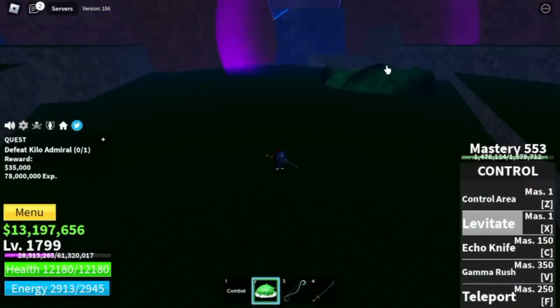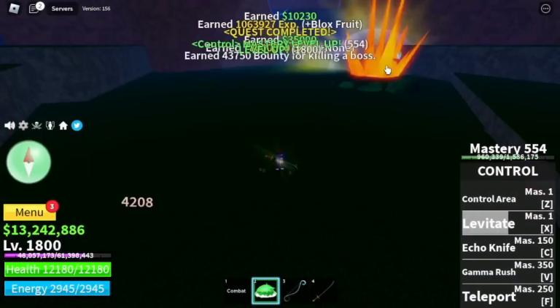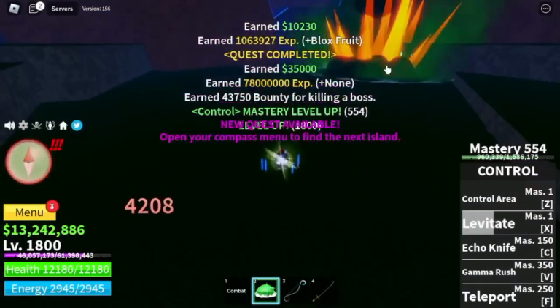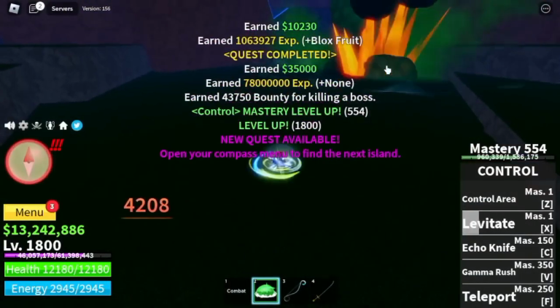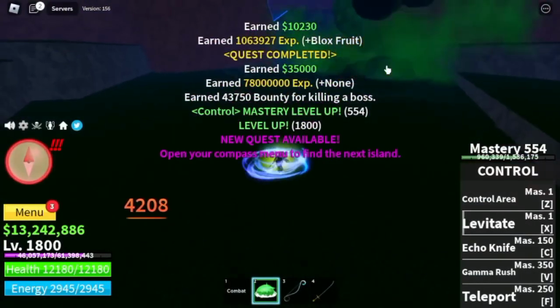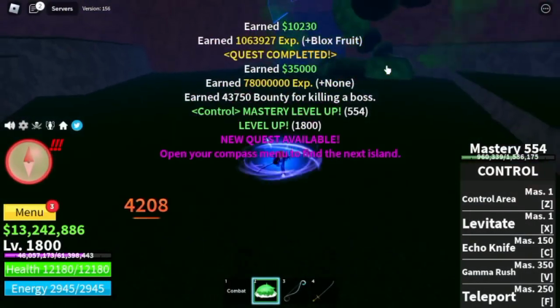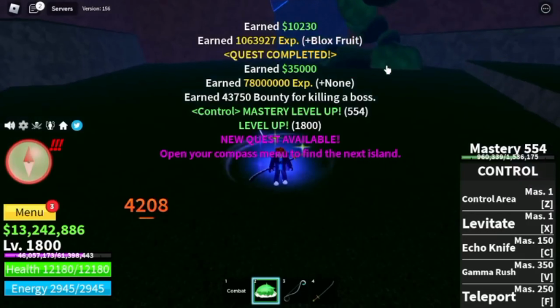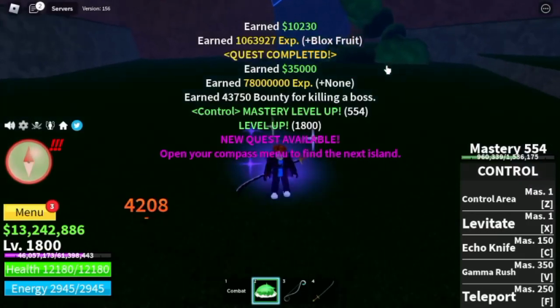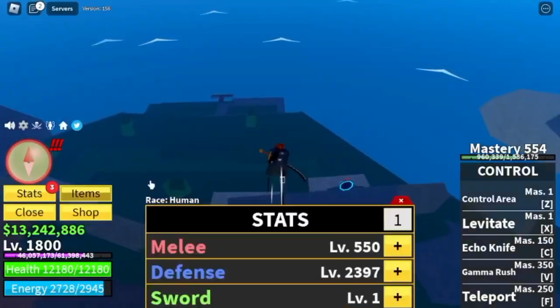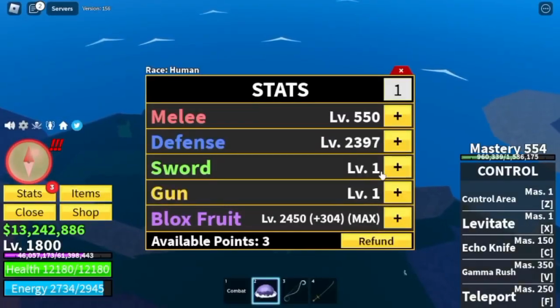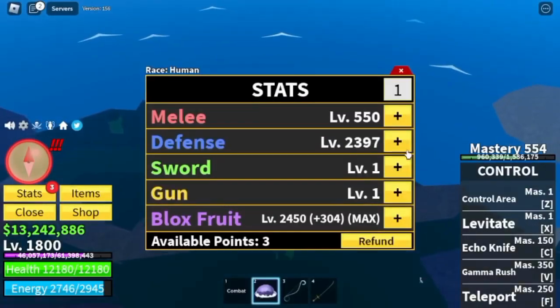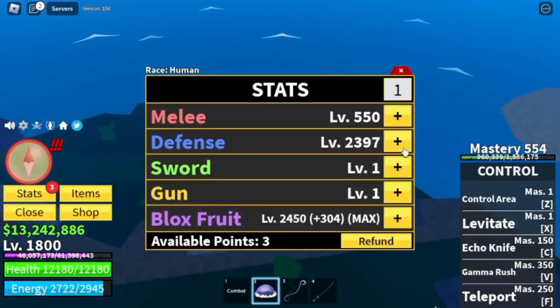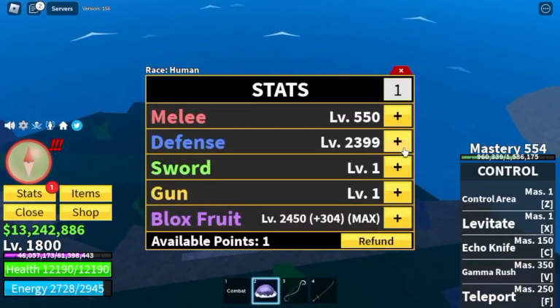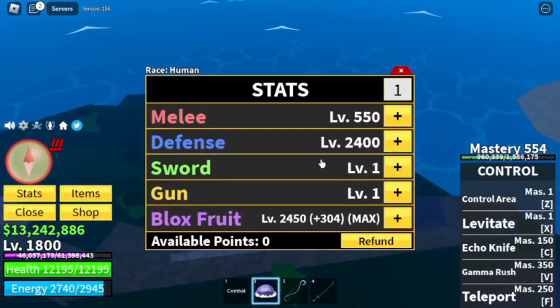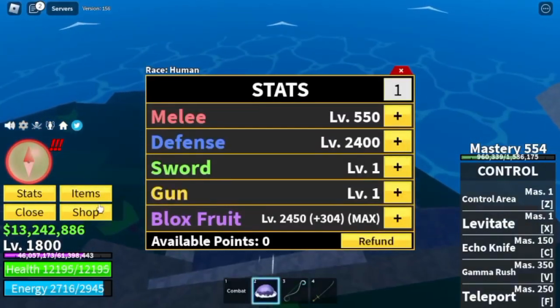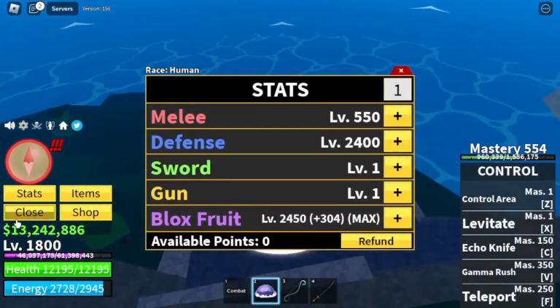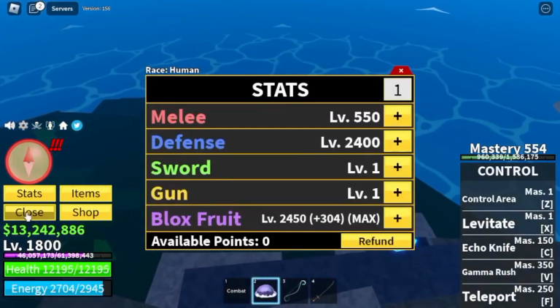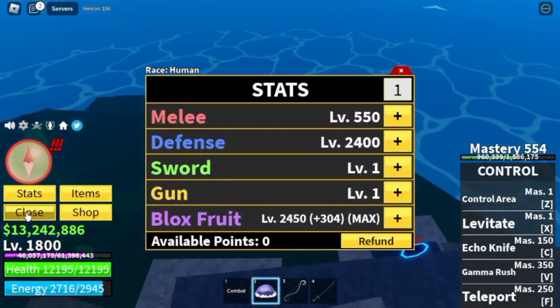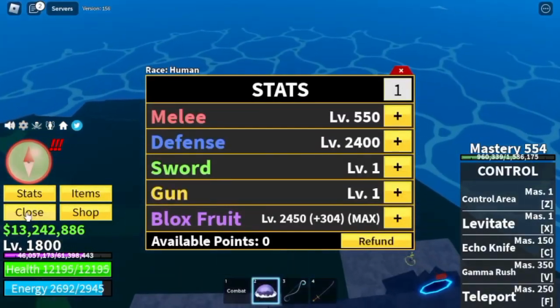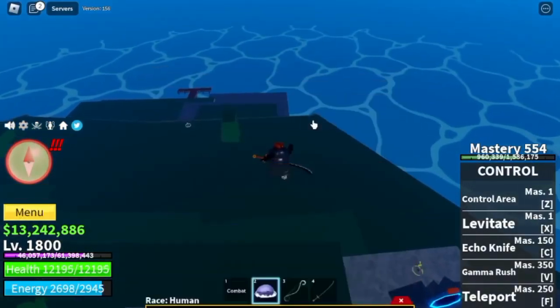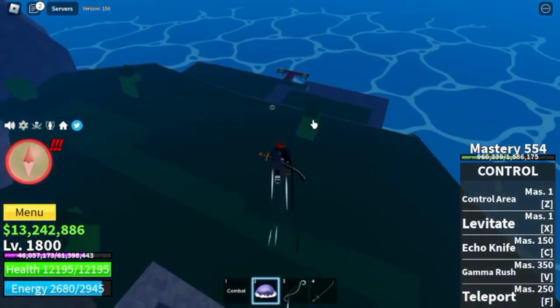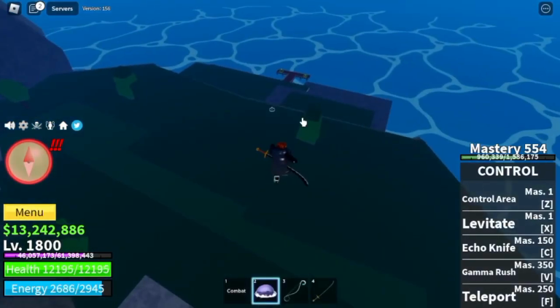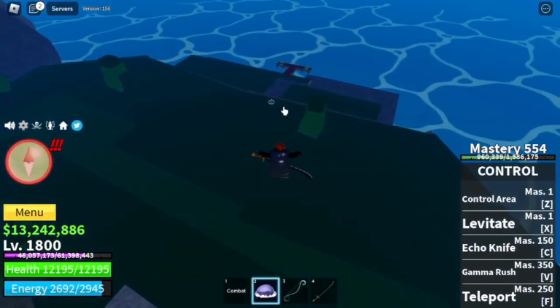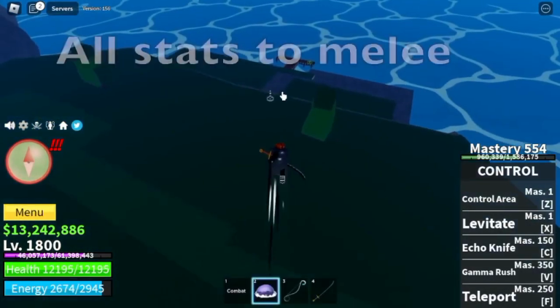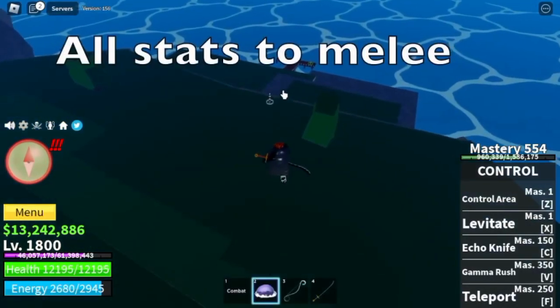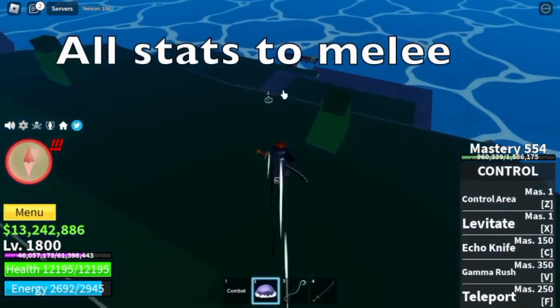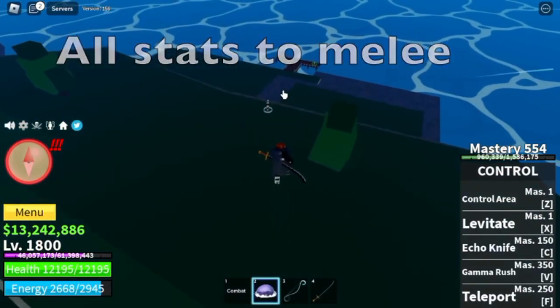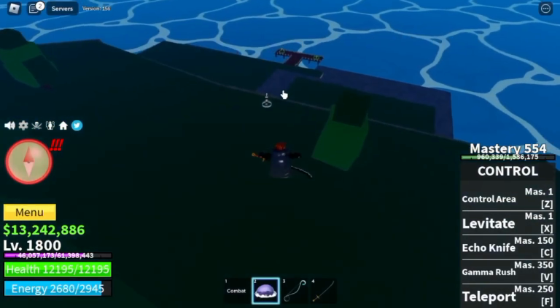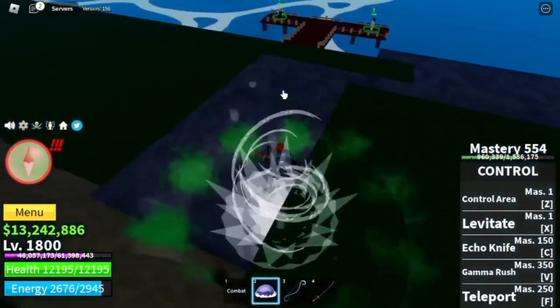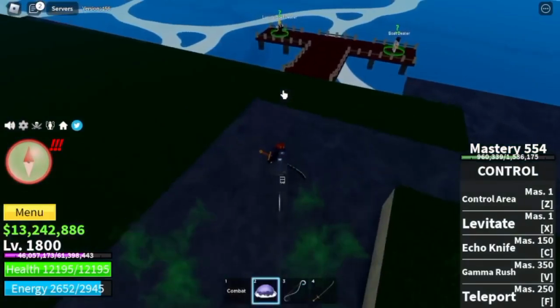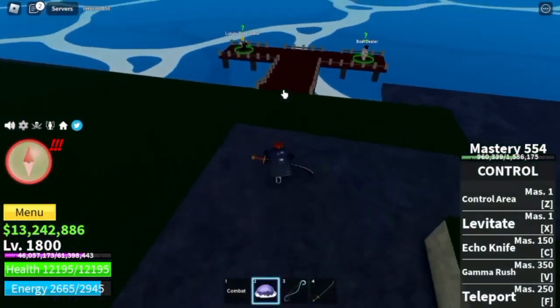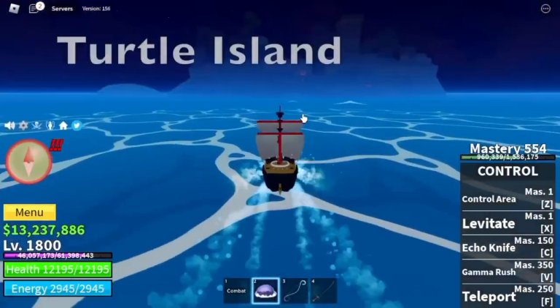At level 1800, we are leaving this area. Final stat check: defense max, block force max. From now on, all stats will go to melee.